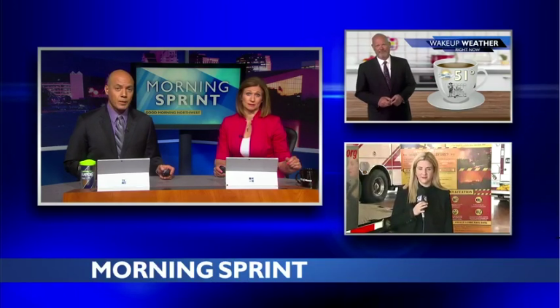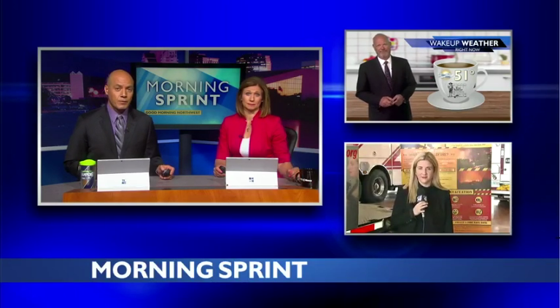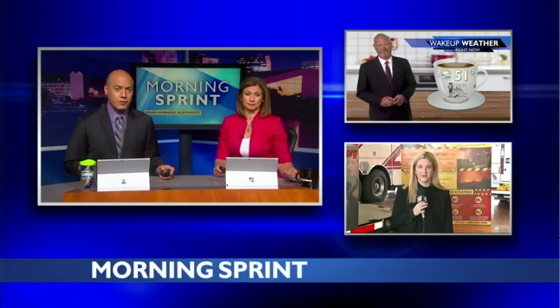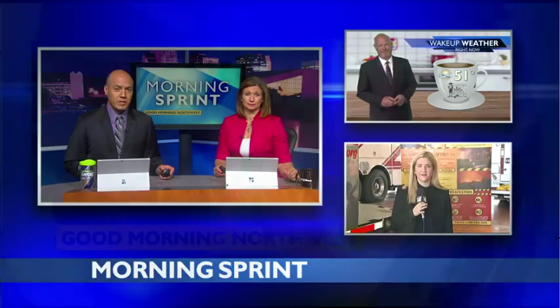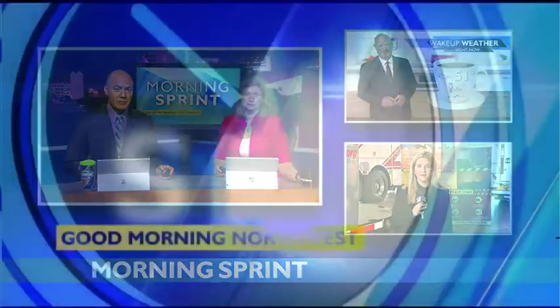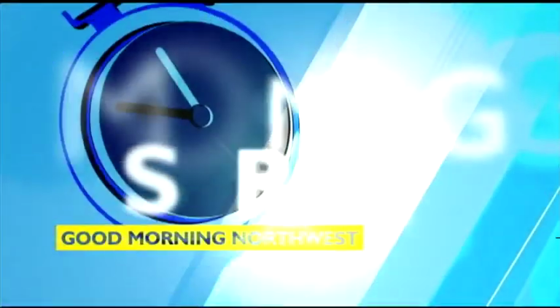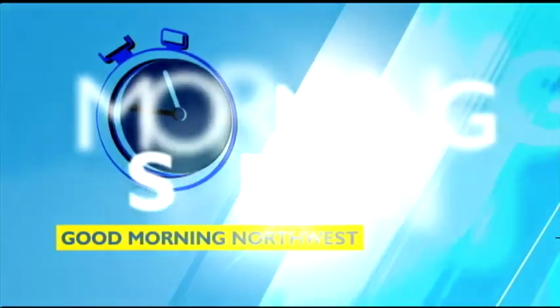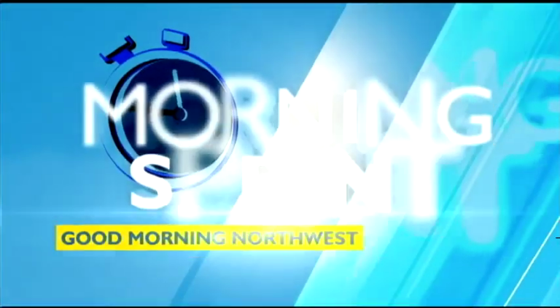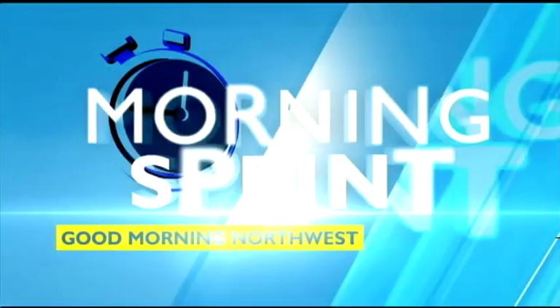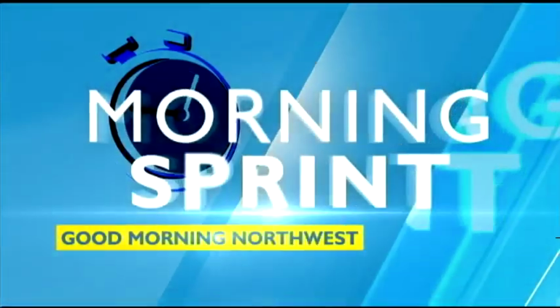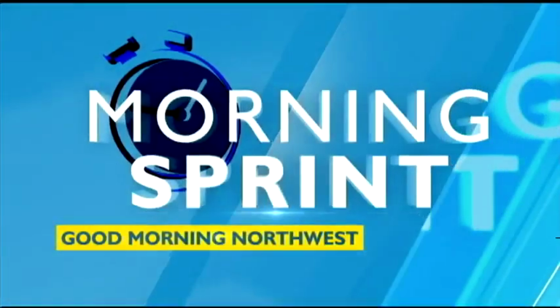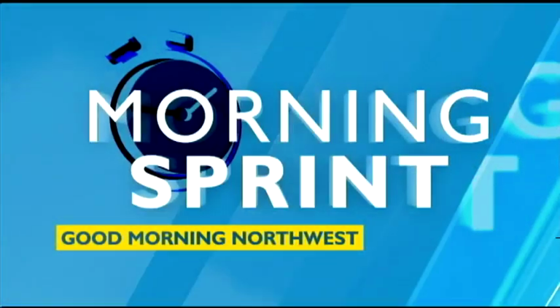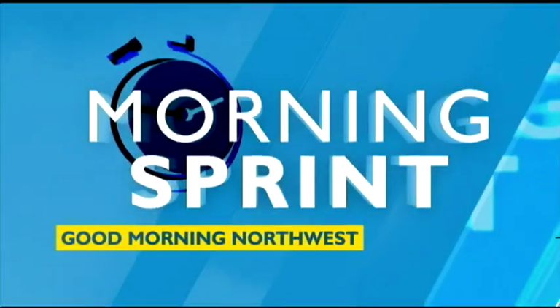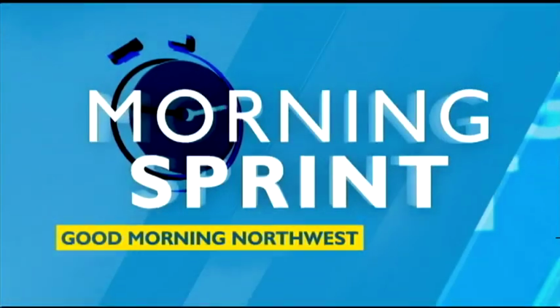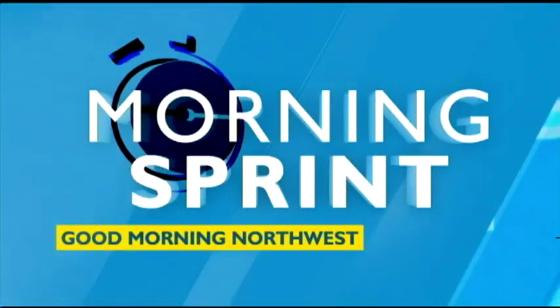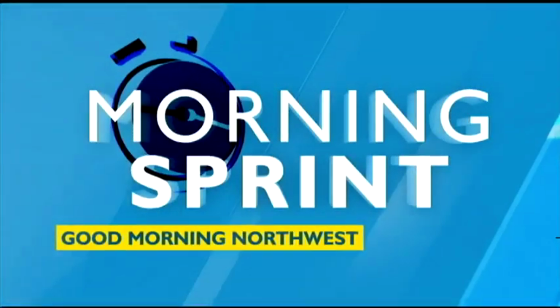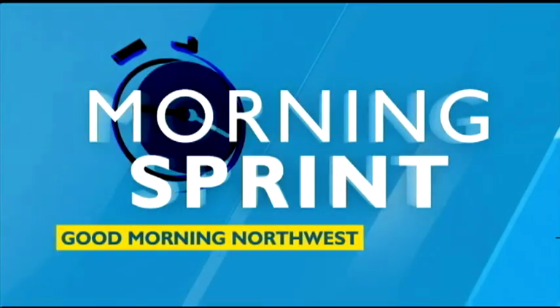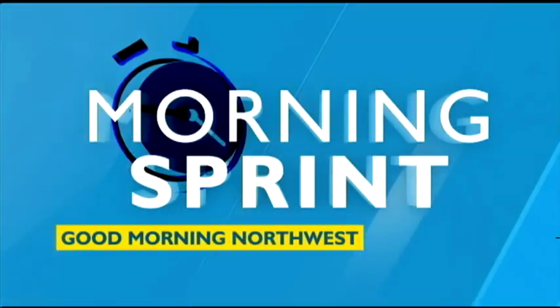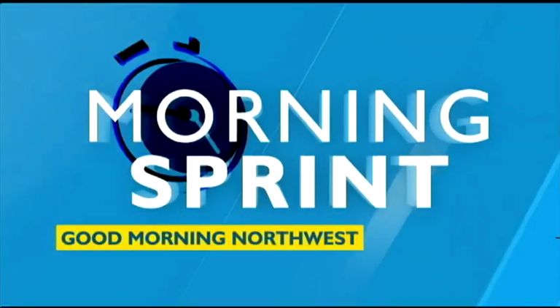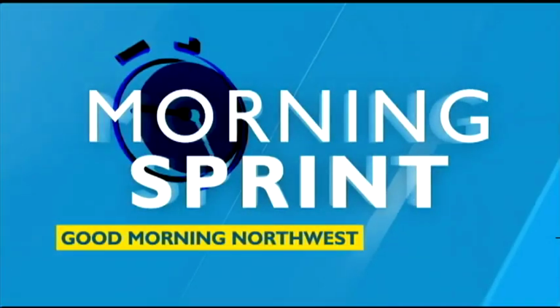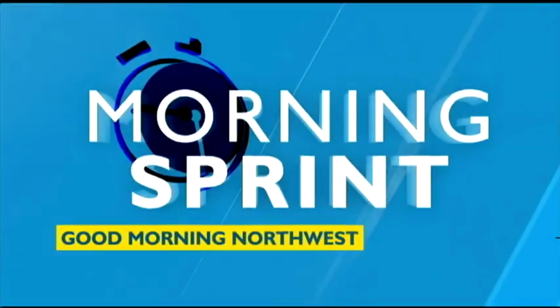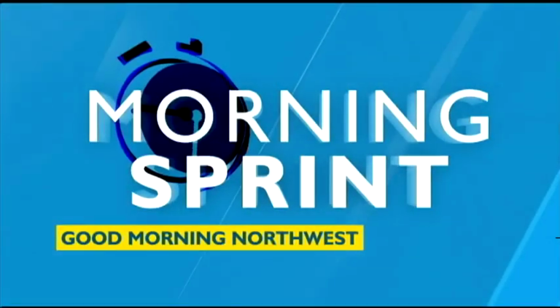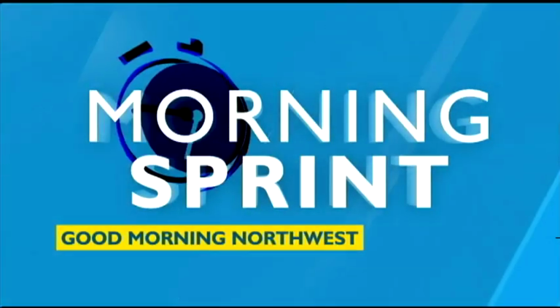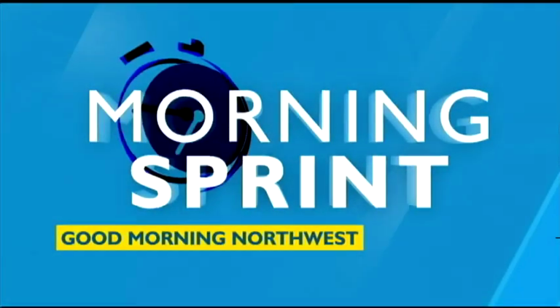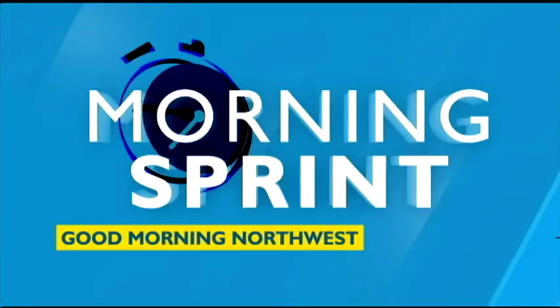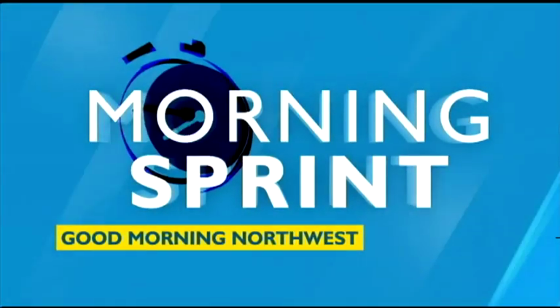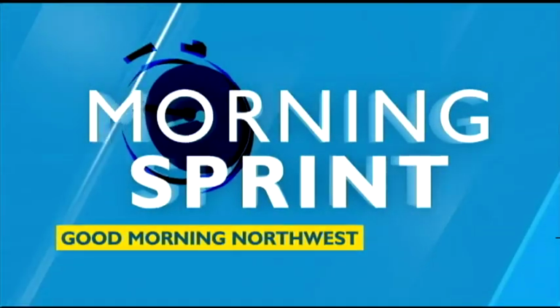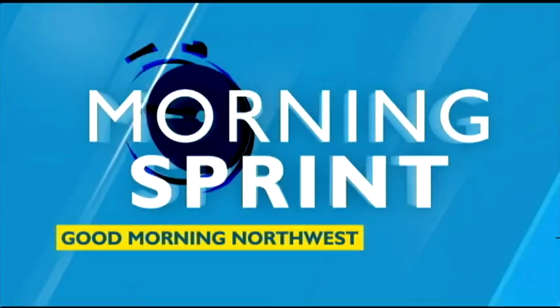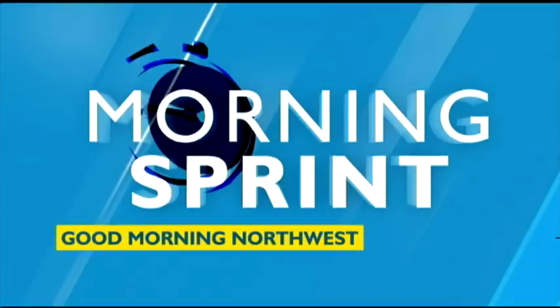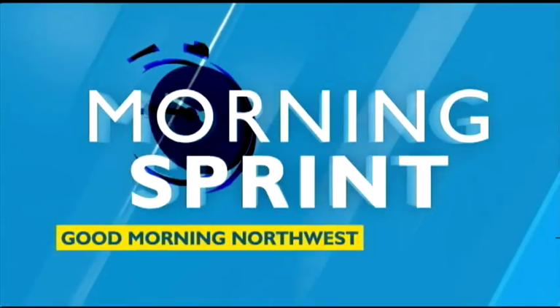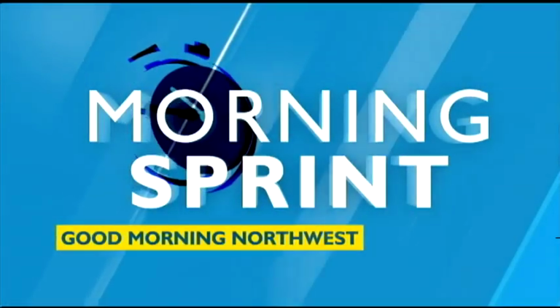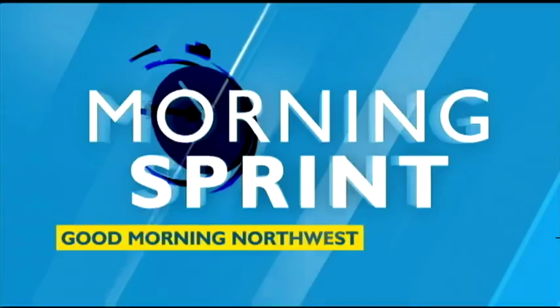But first, Kelsey Morgan with details of a fire in Grant County that exploded overnight, growing ten times in size. Kelsey?